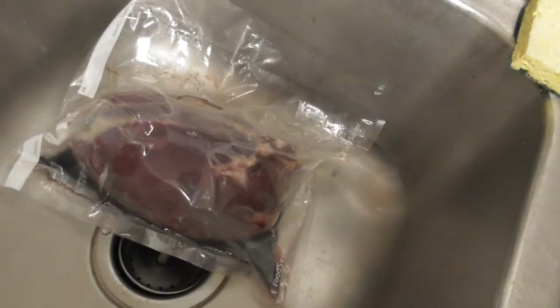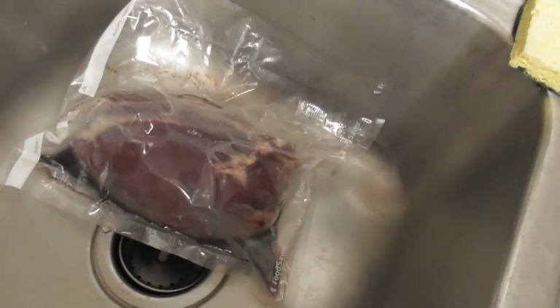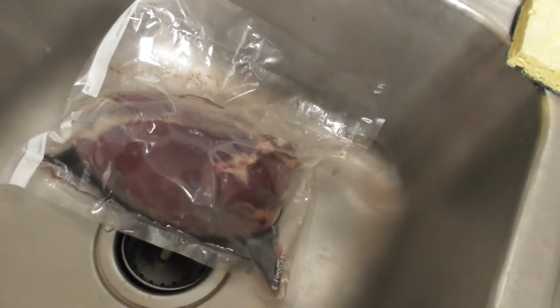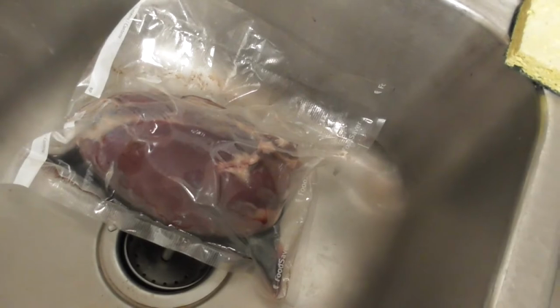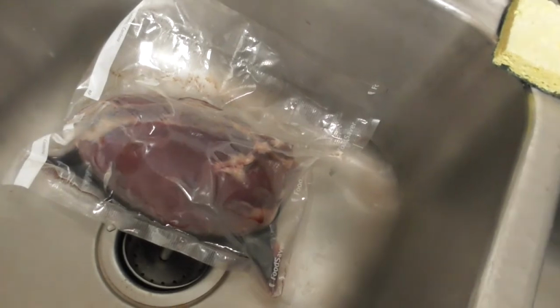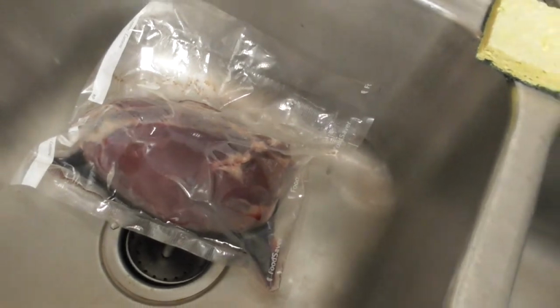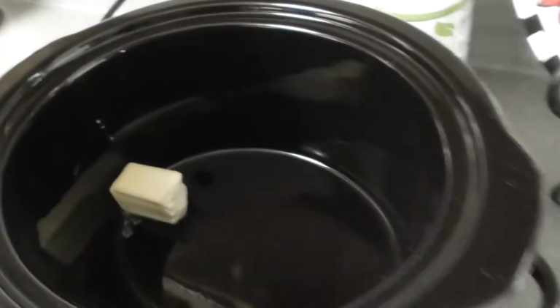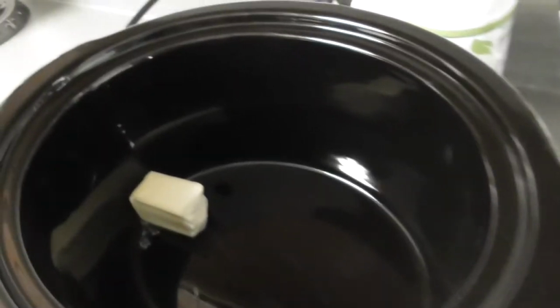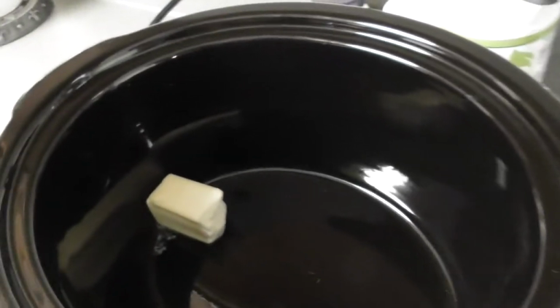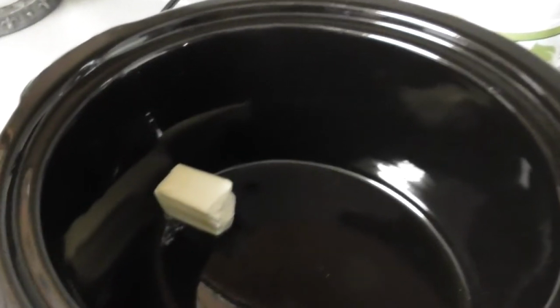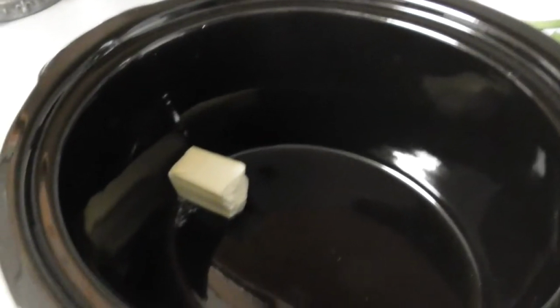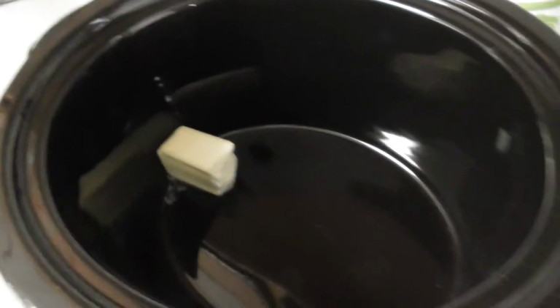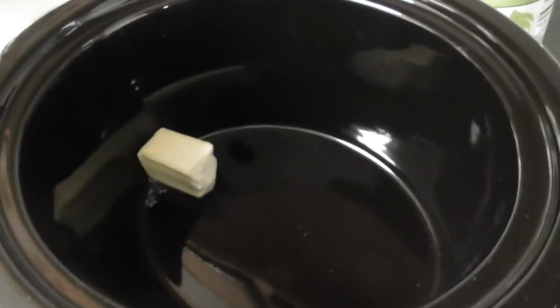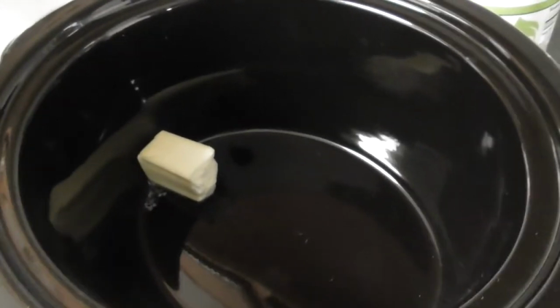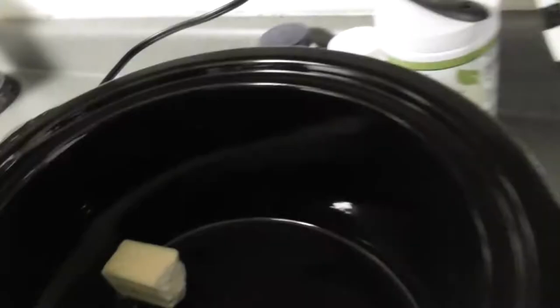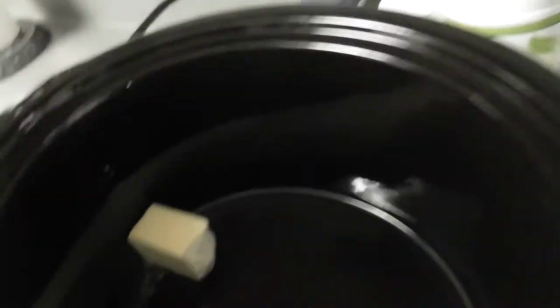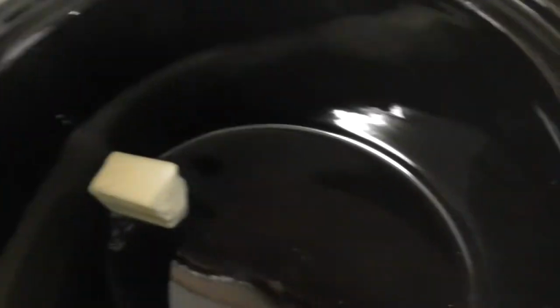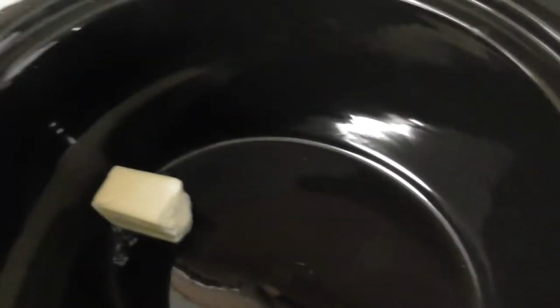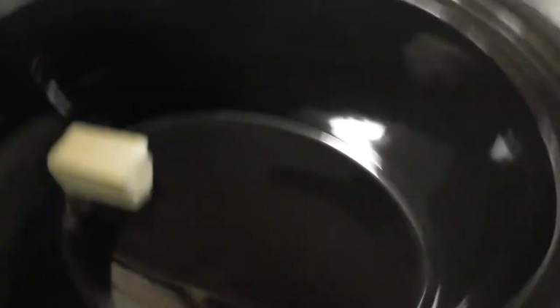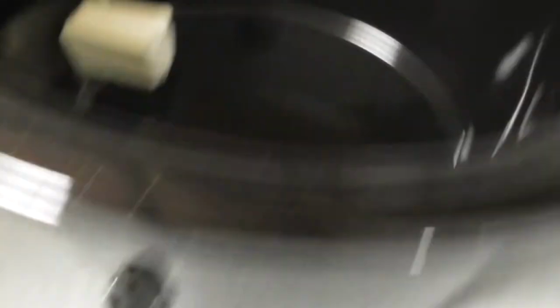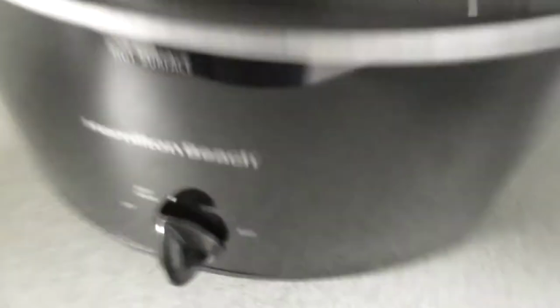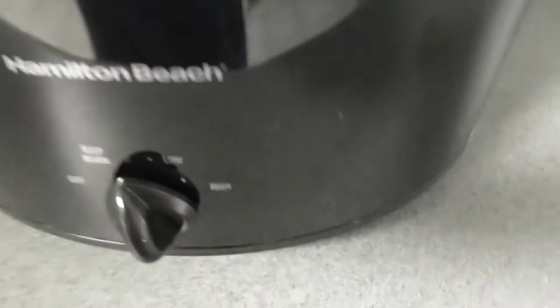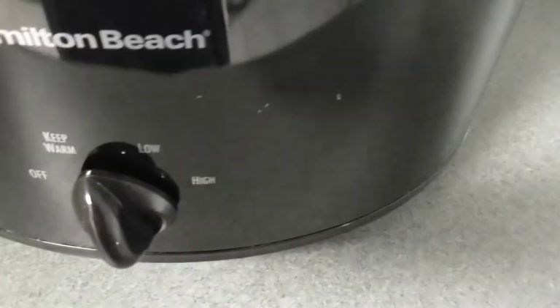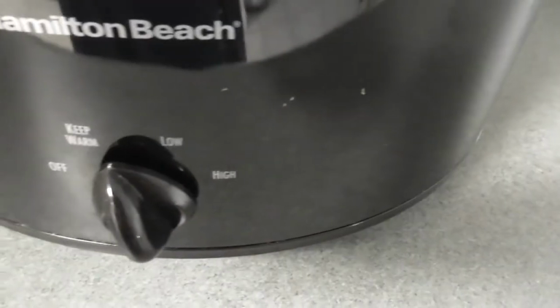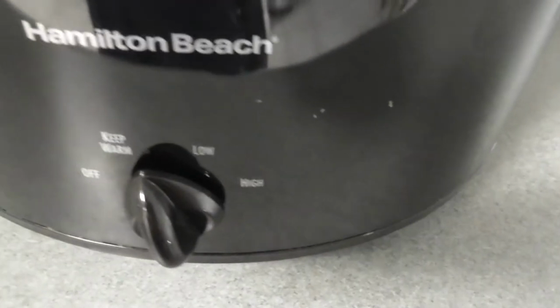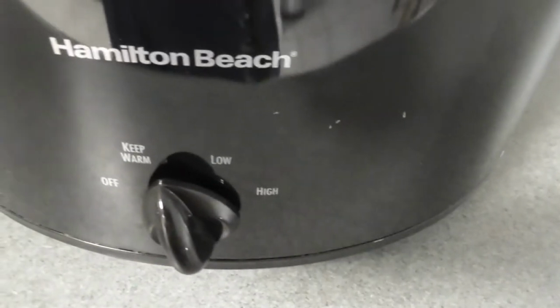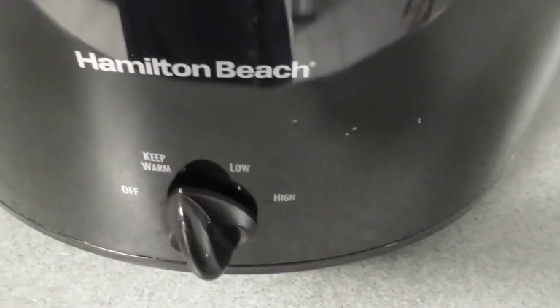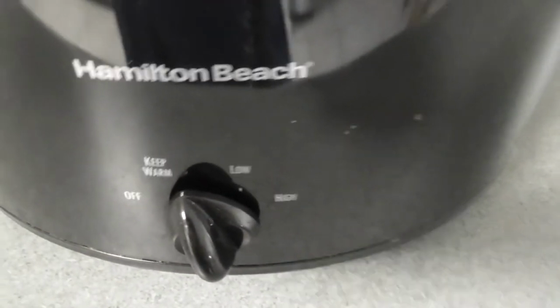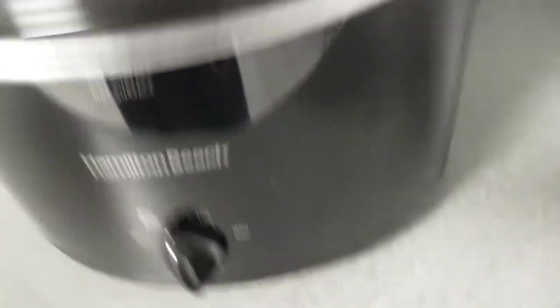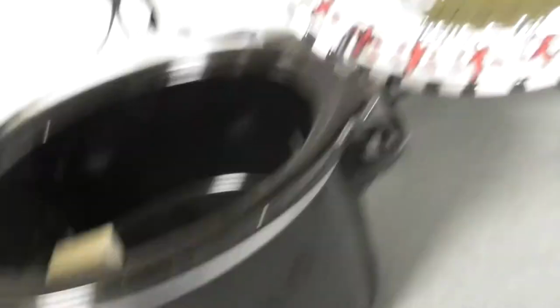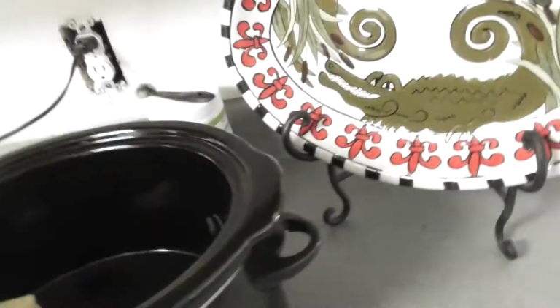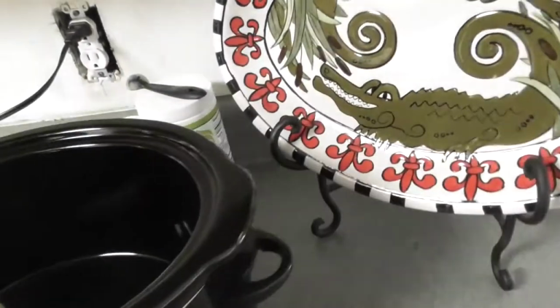There's my deer roast. I already put a little bit of butter in here, let it melt. I got it on keep warm right now for my crock pot.